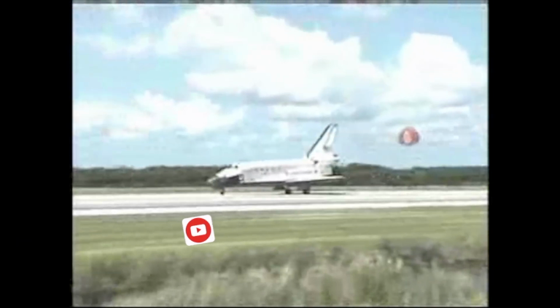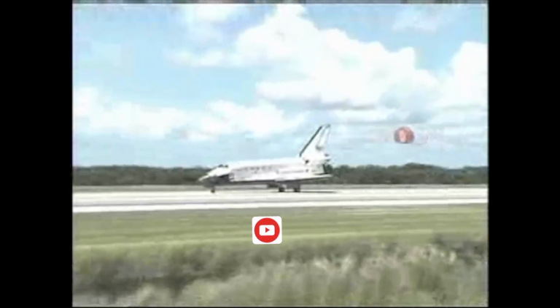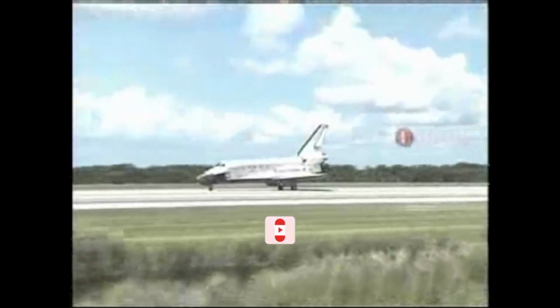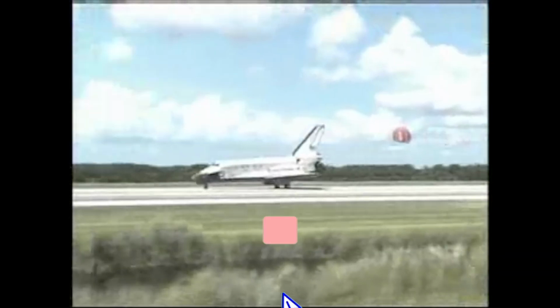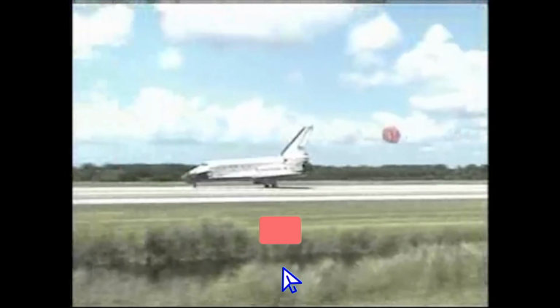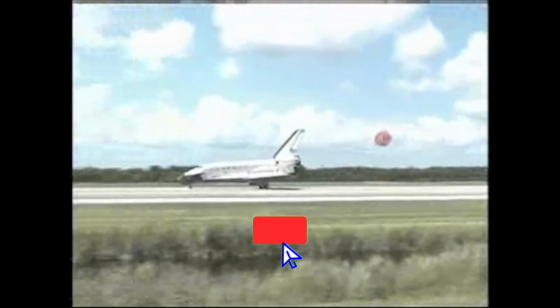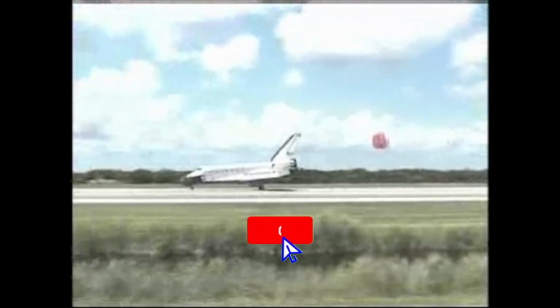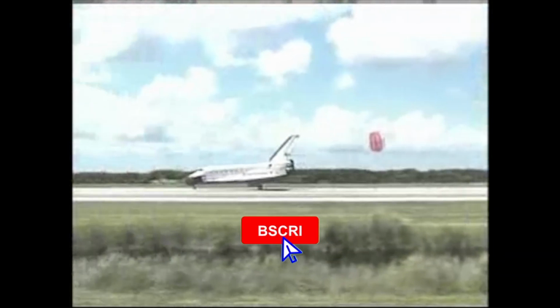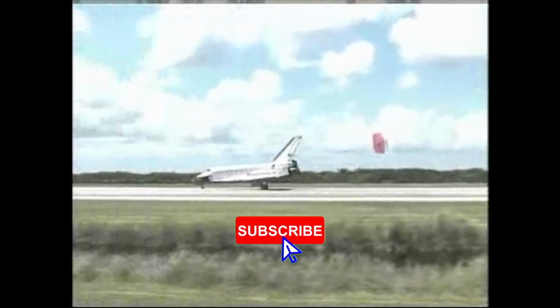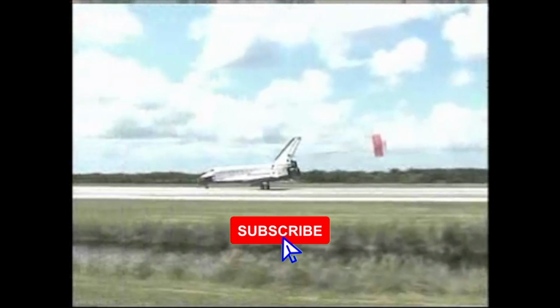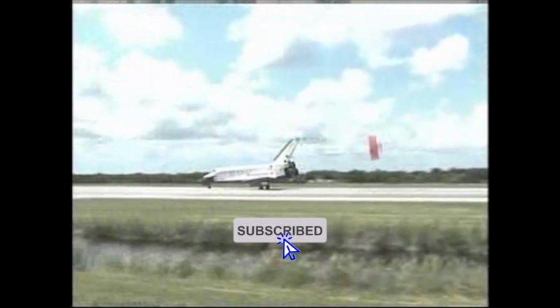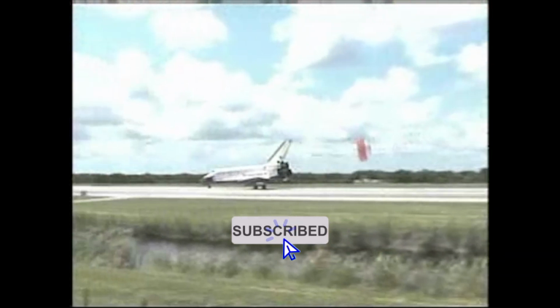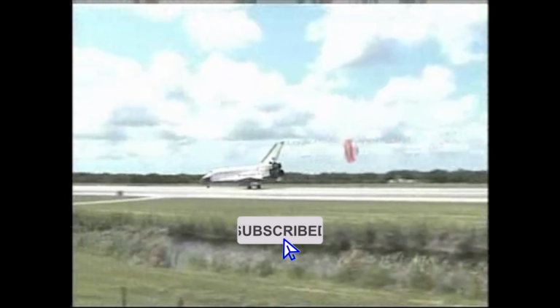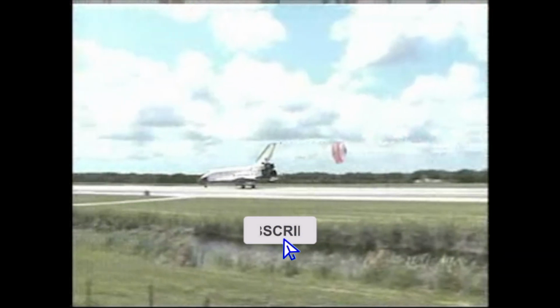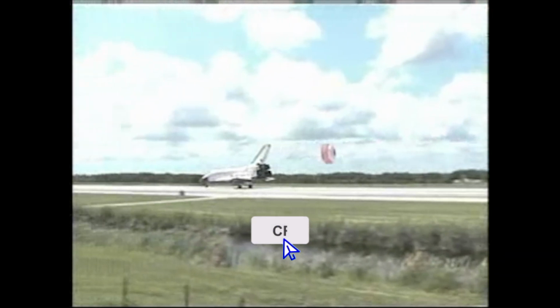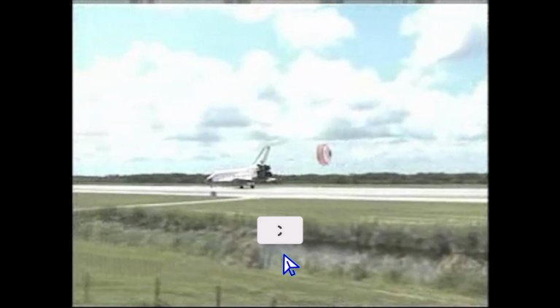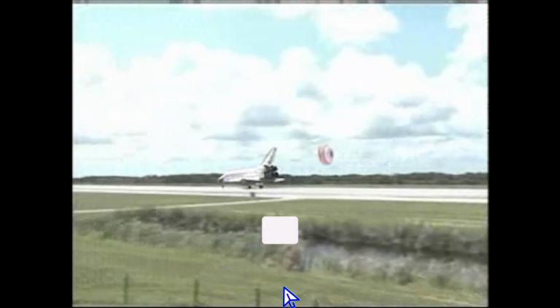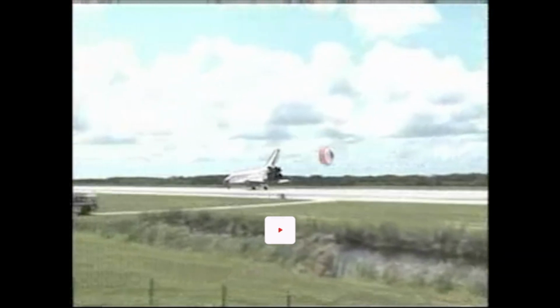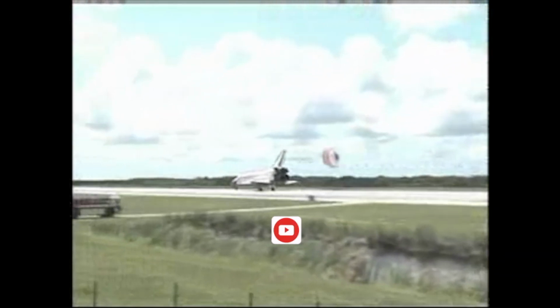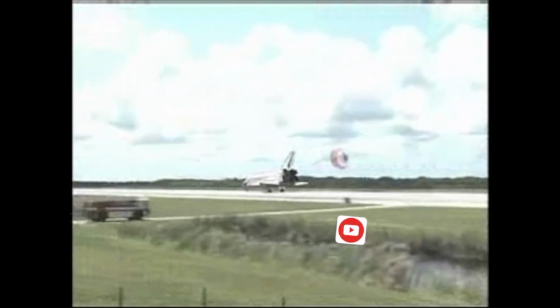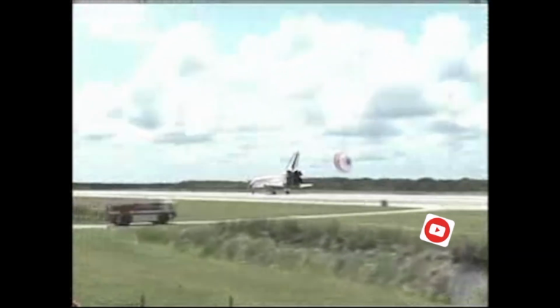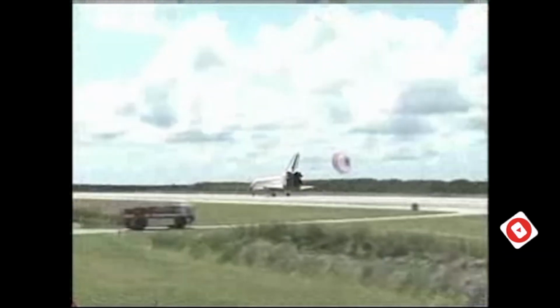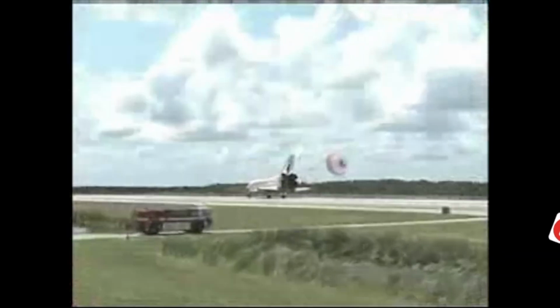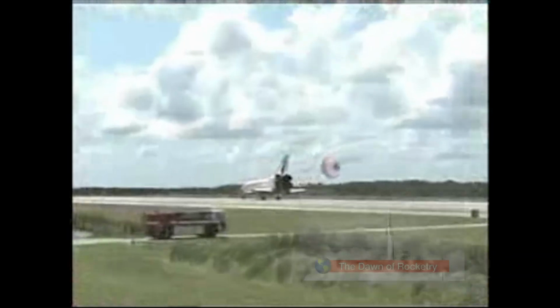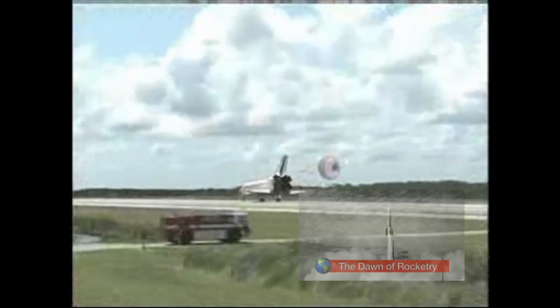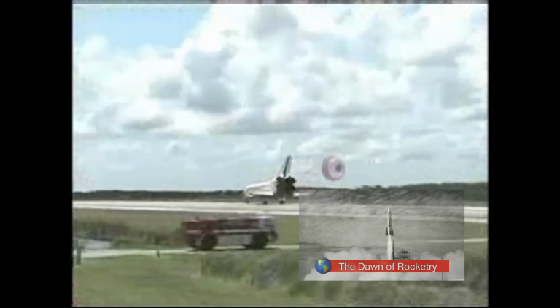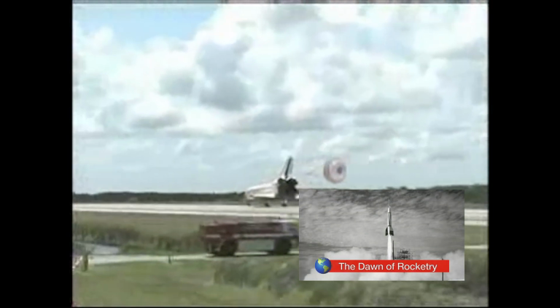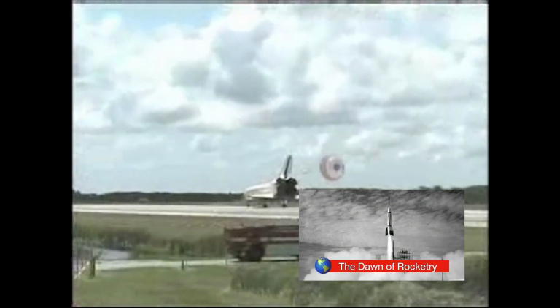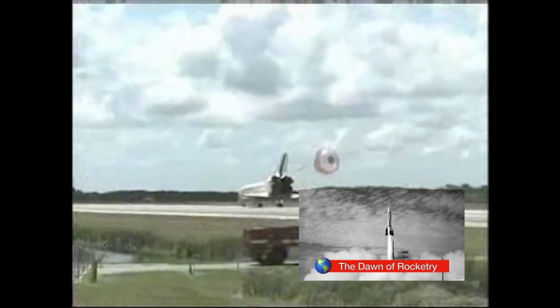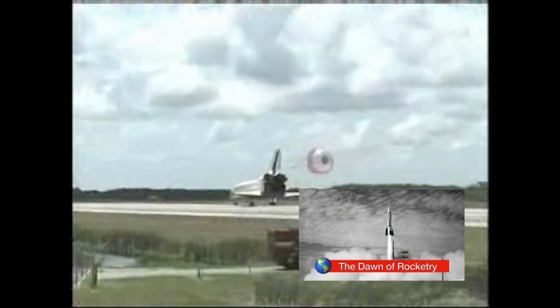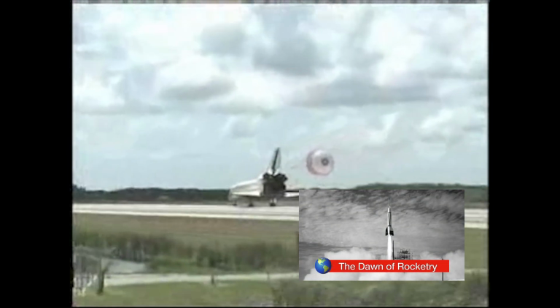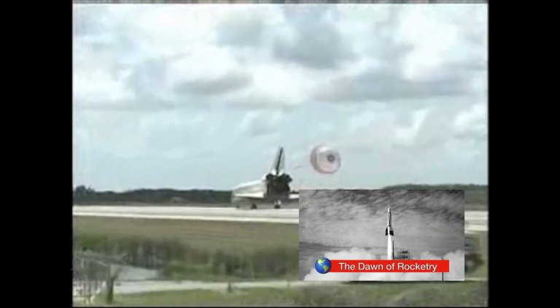Thanks for watching. For more untold stories and epic journeys beyond Earth, subscribe to Beyond Earth — buckle up and keep exploring with us.